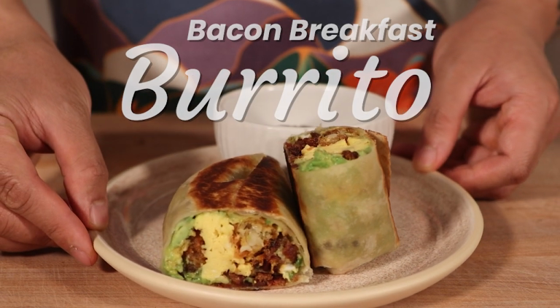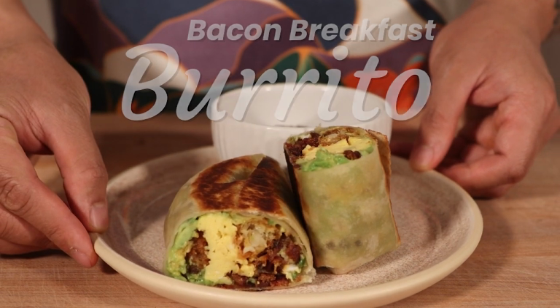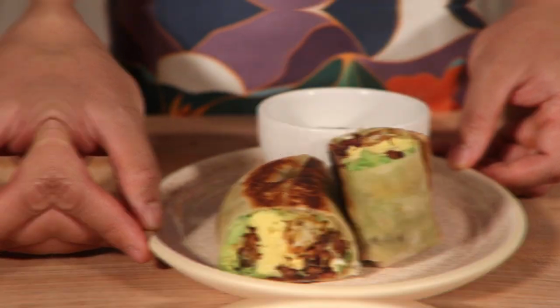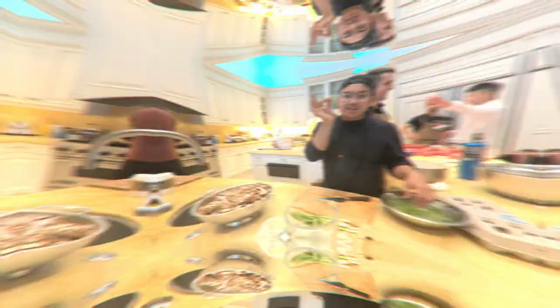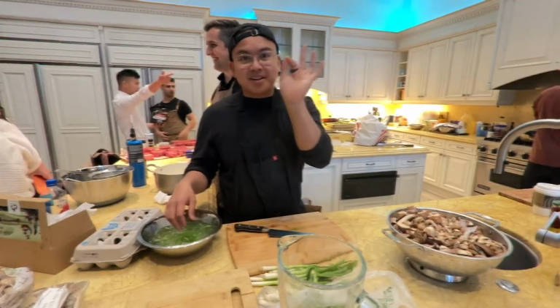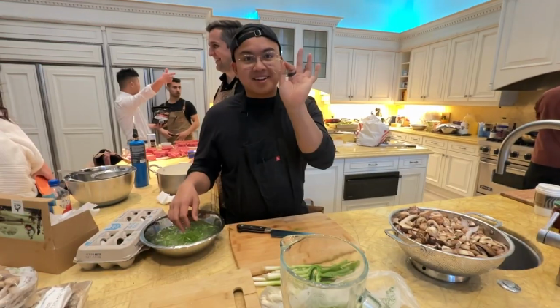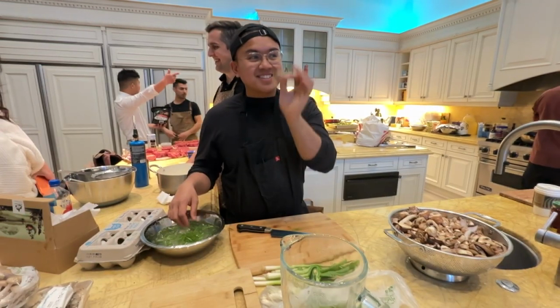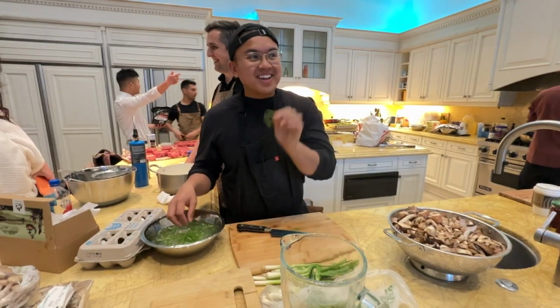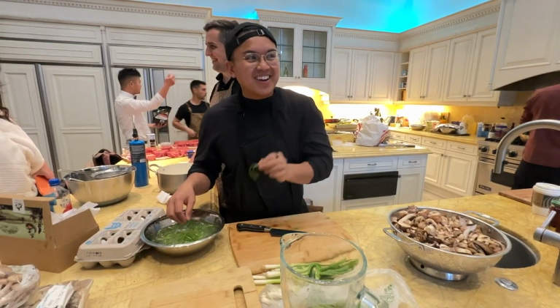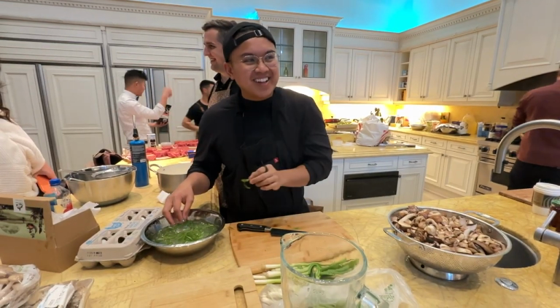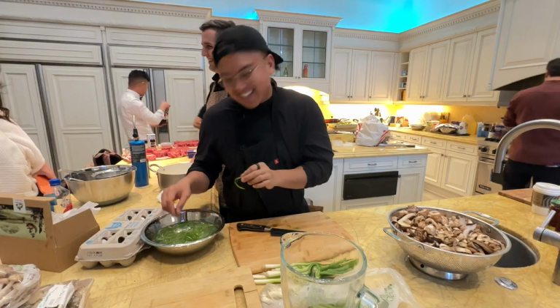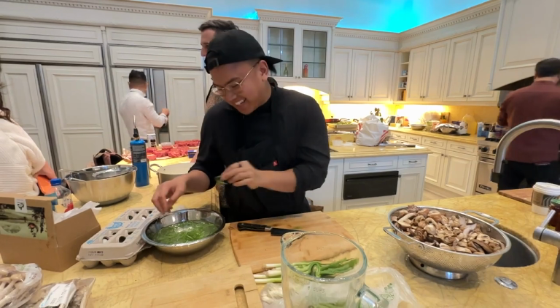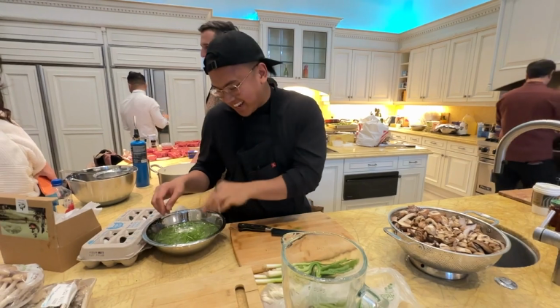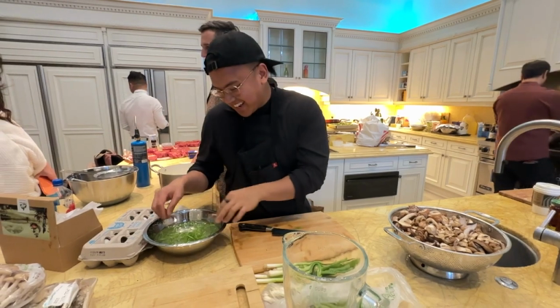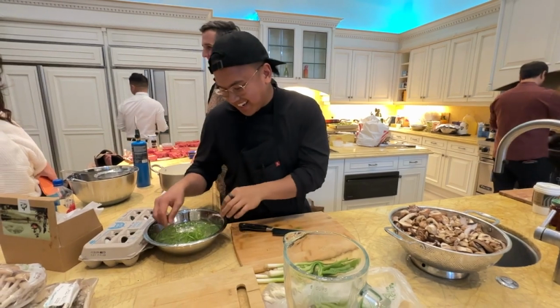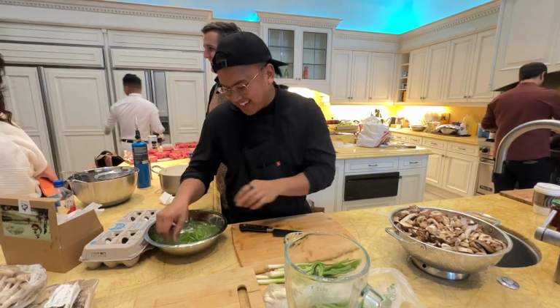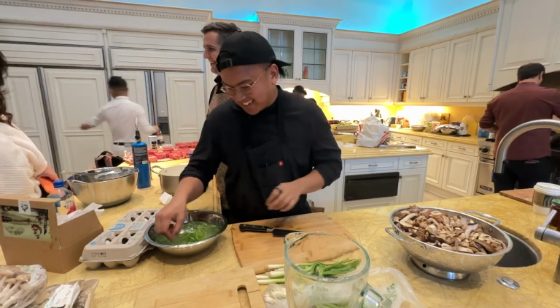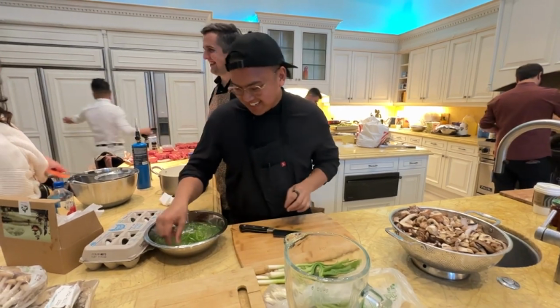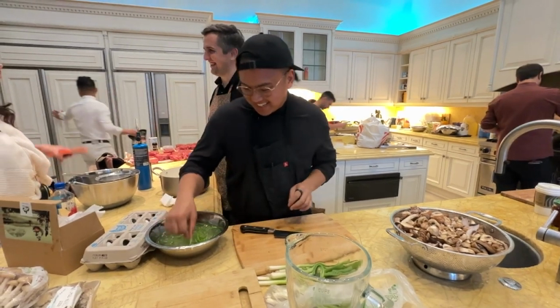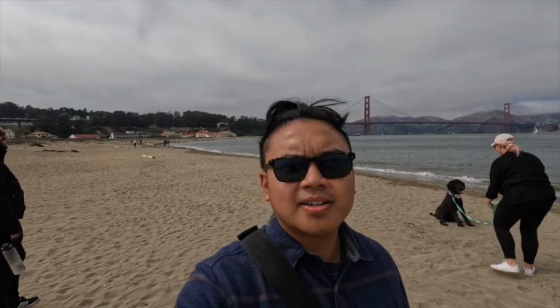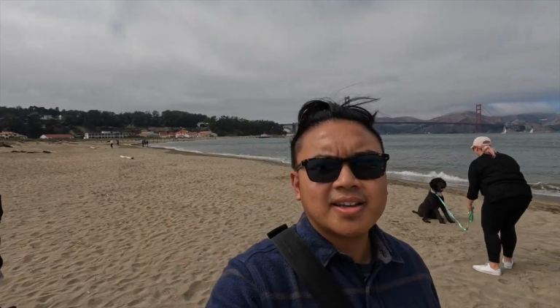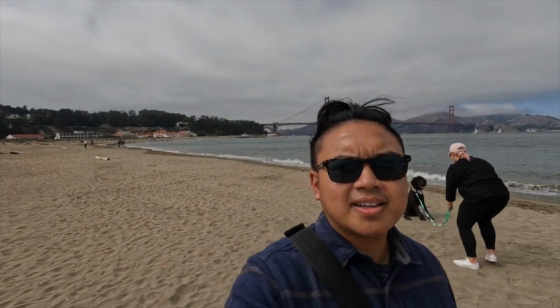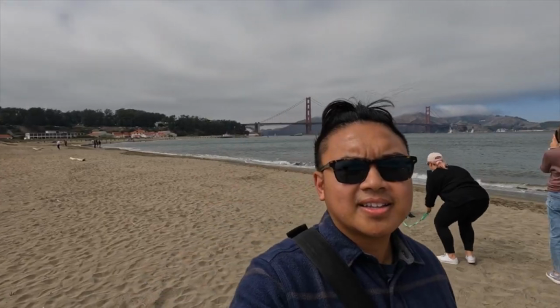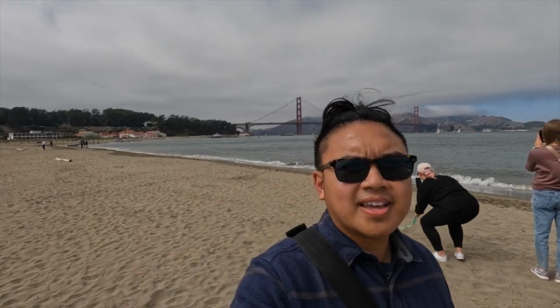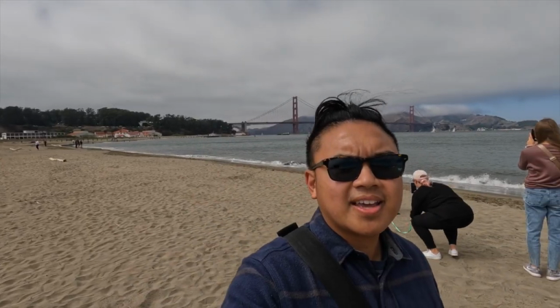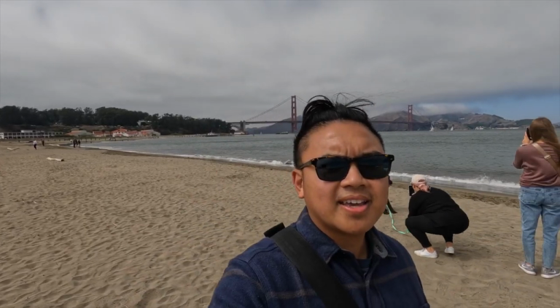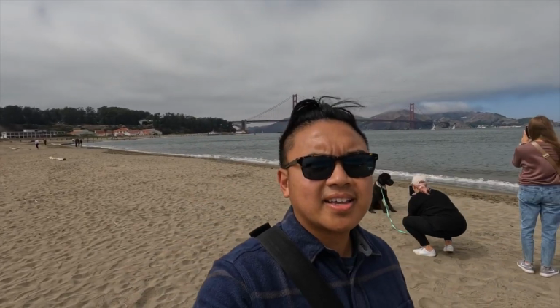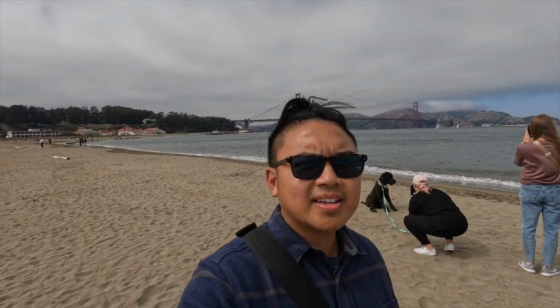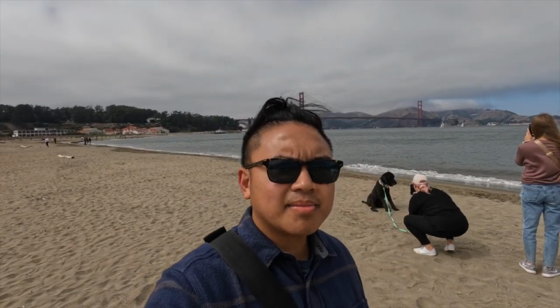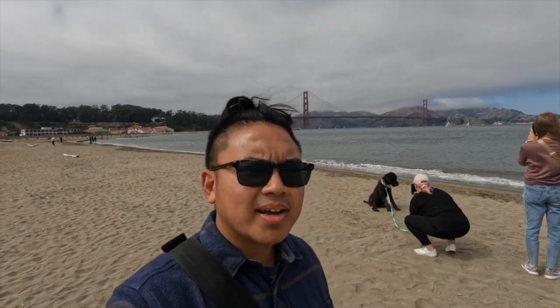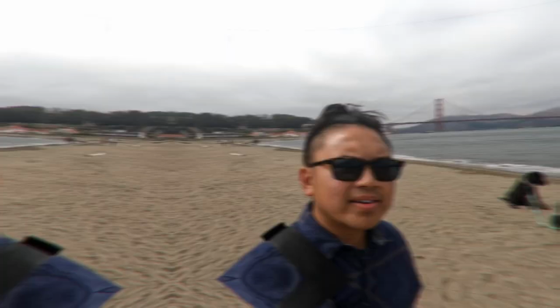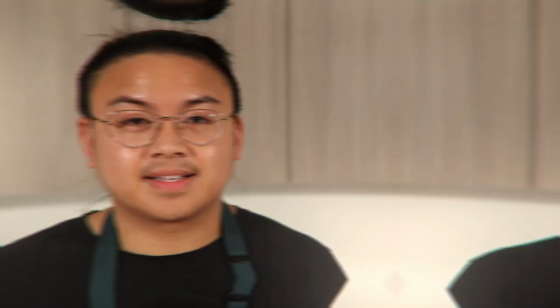If you're new to the channel, I'm Geronimo, and I'm a professional chef and product designer in the San Francisco Bay Area.